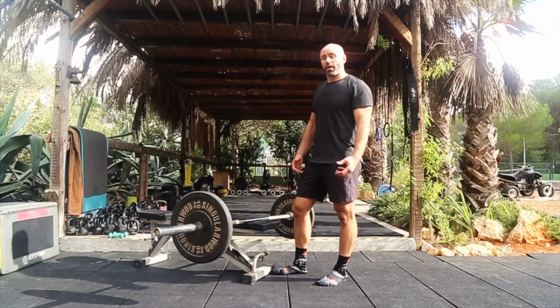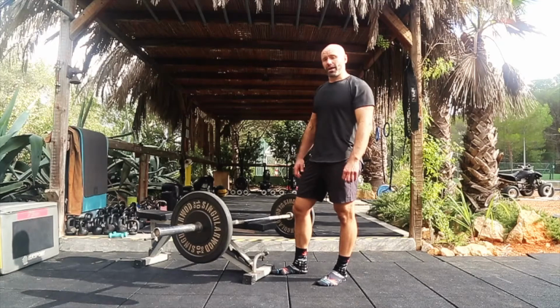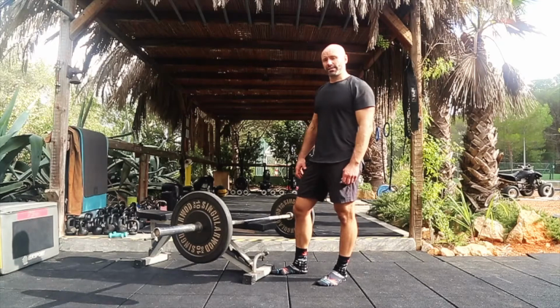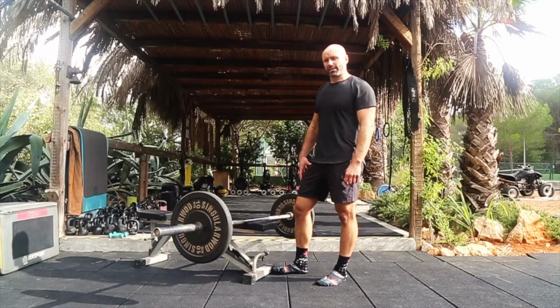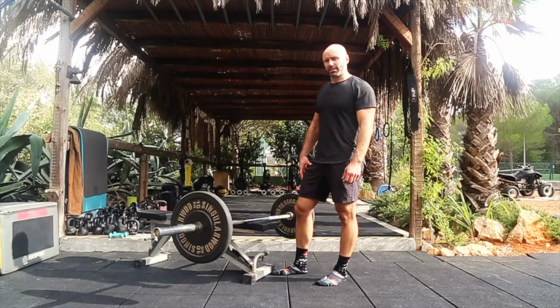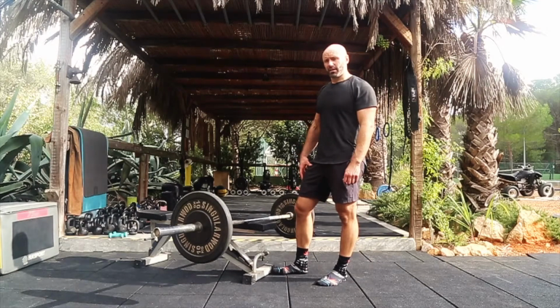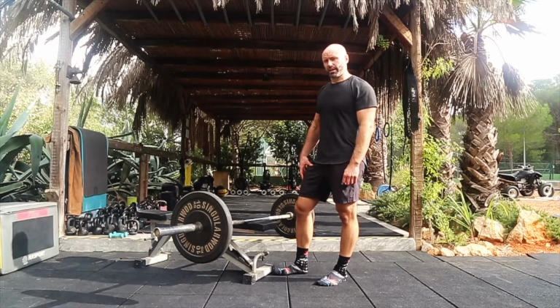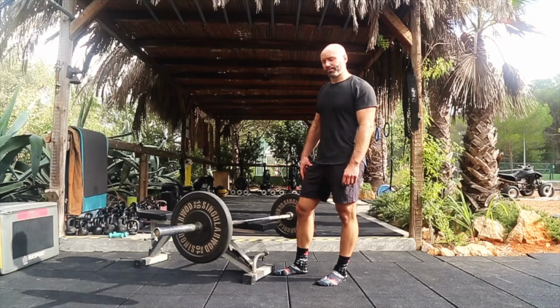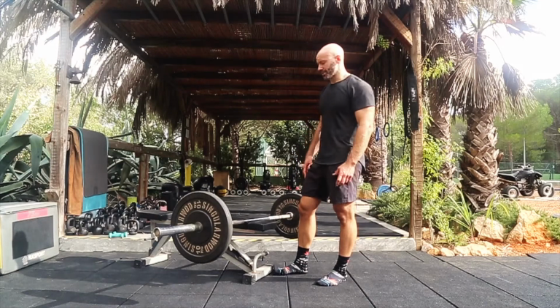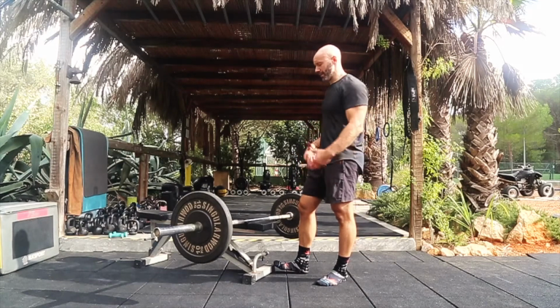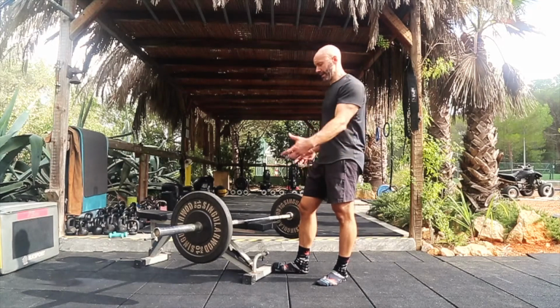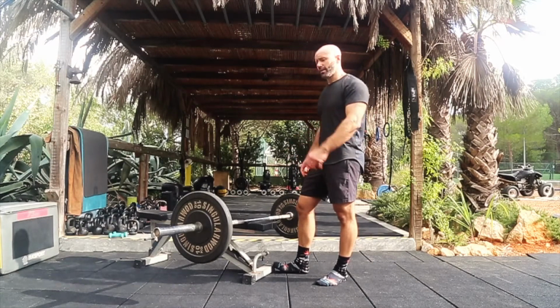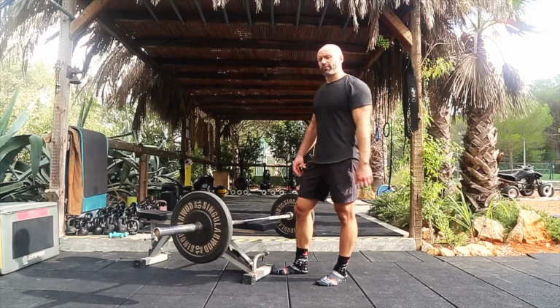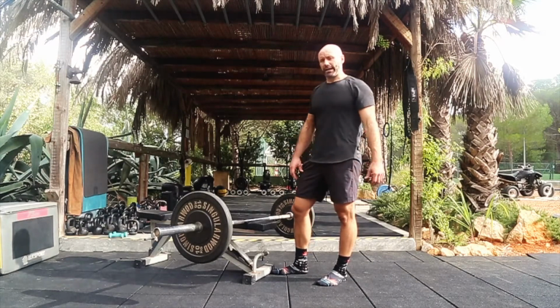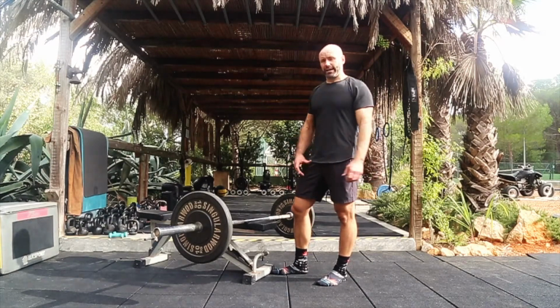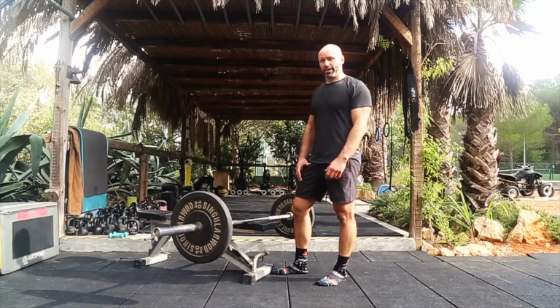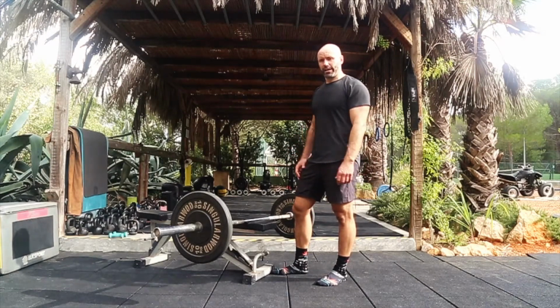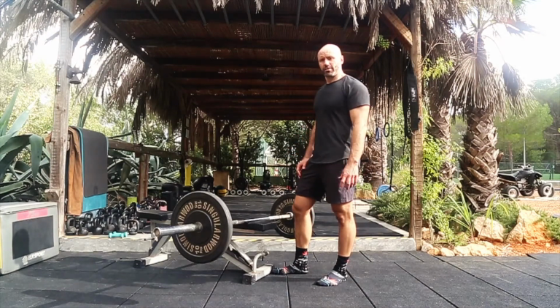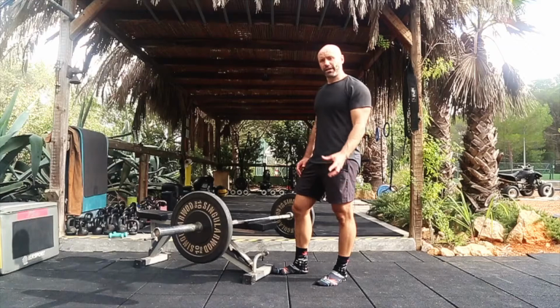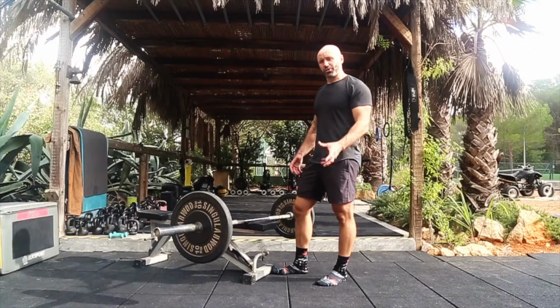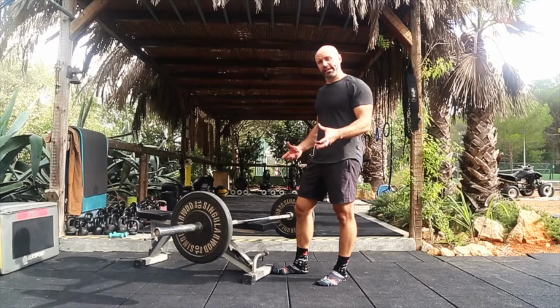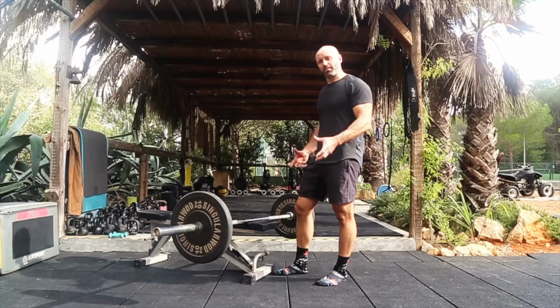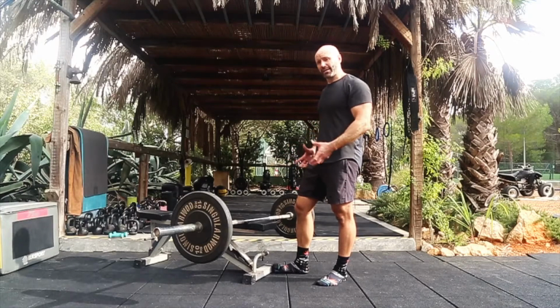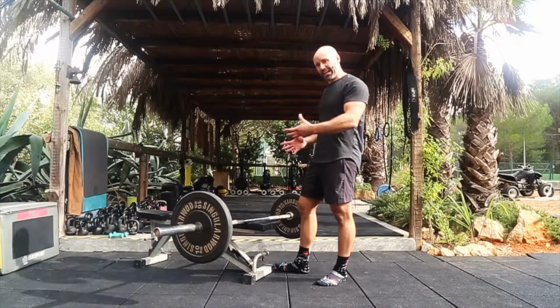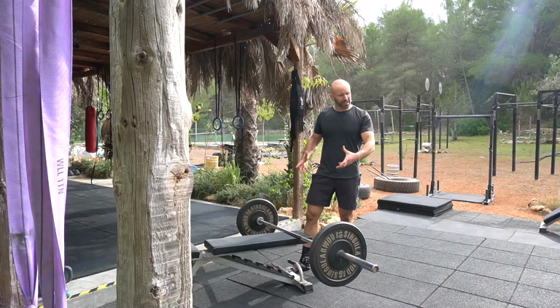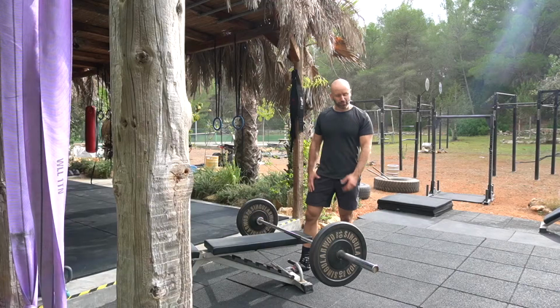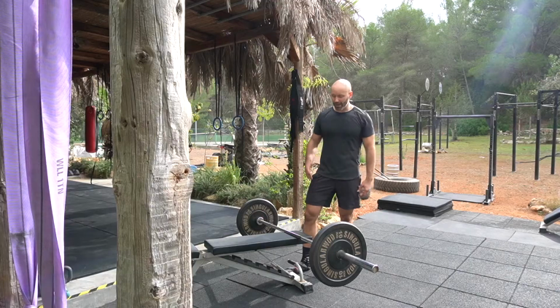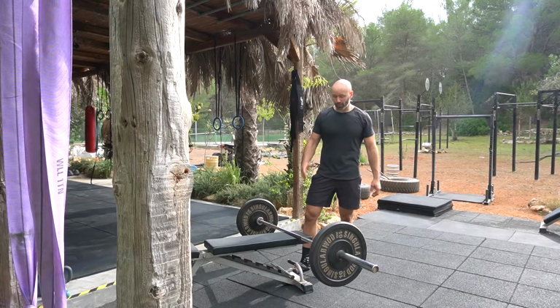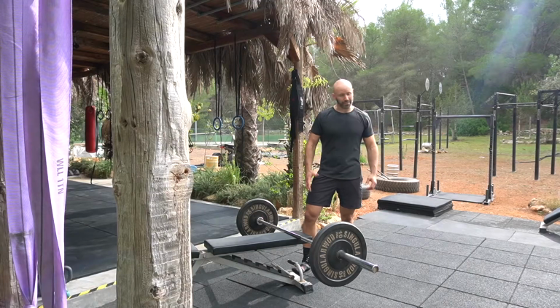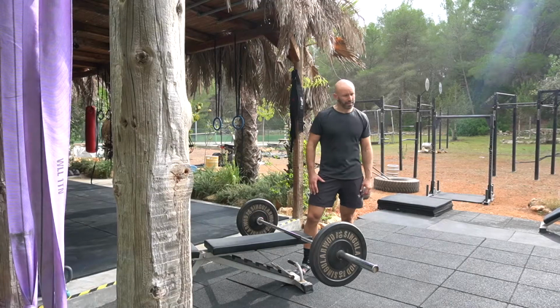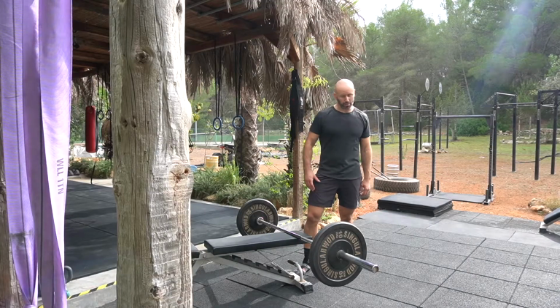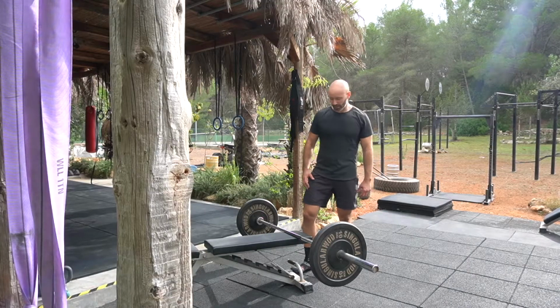Barbell staggered stance RDL. For any Romanian deadlift variation, make sure you set up either in a rack or at the end of a bench.